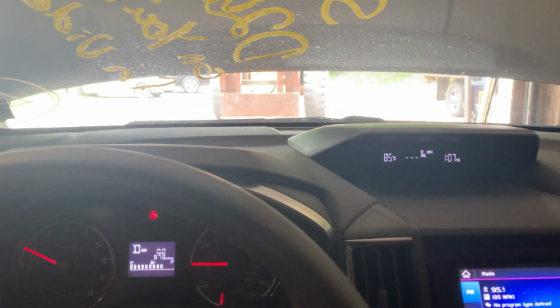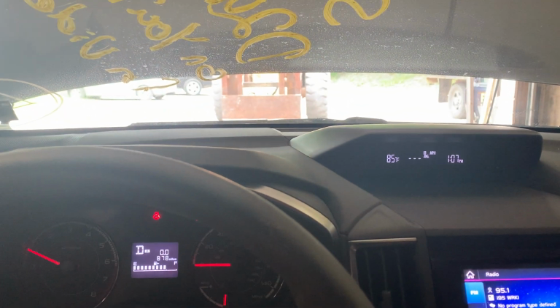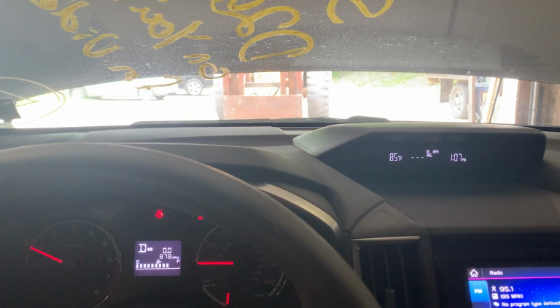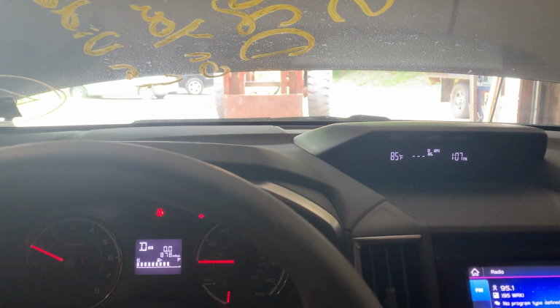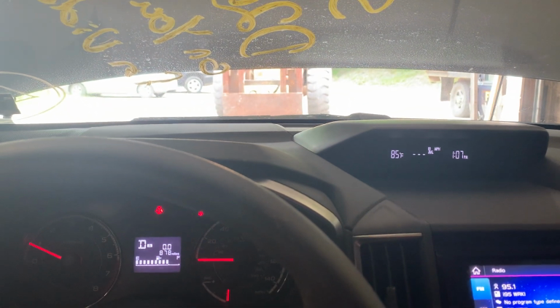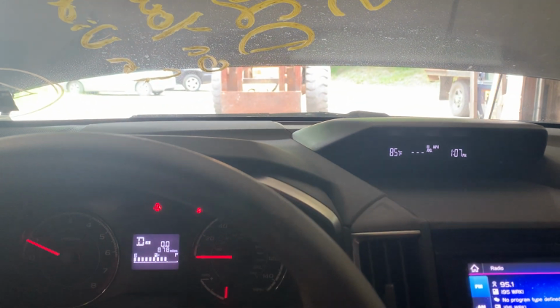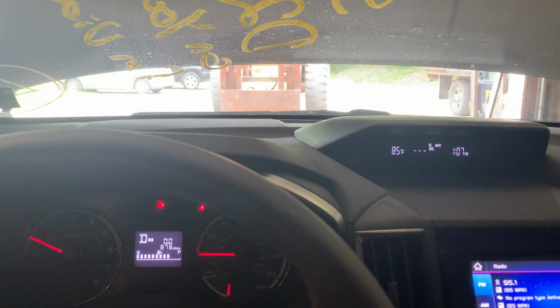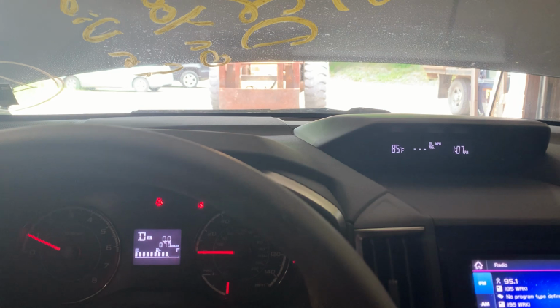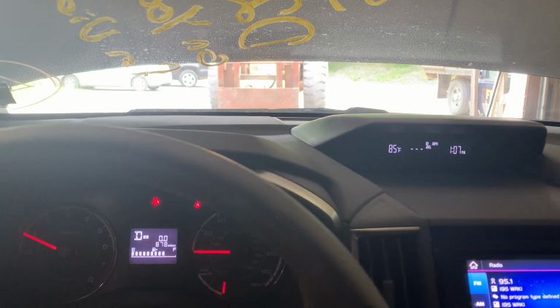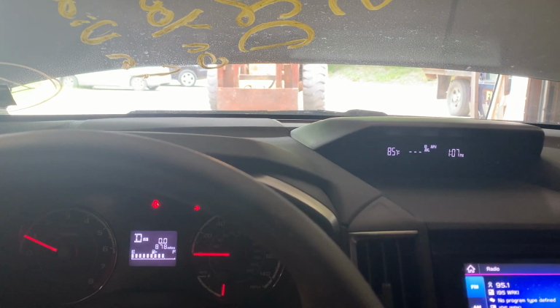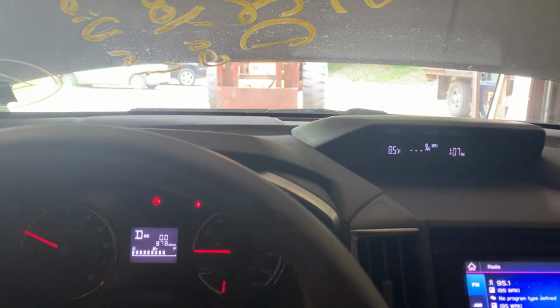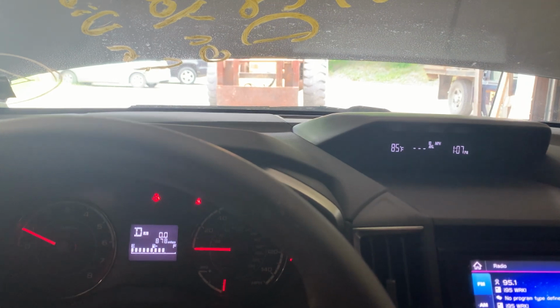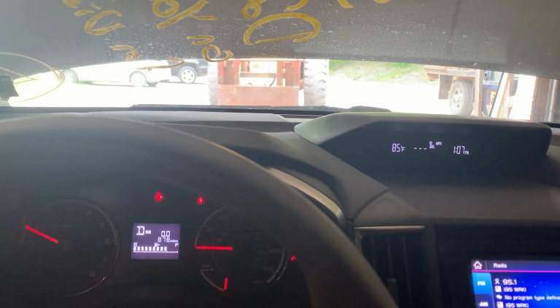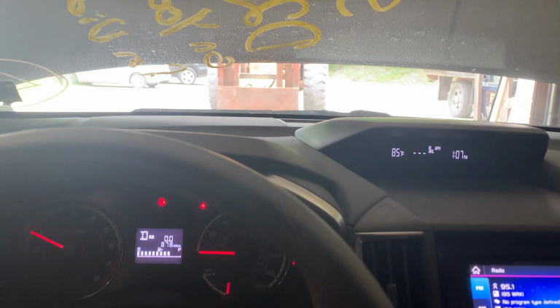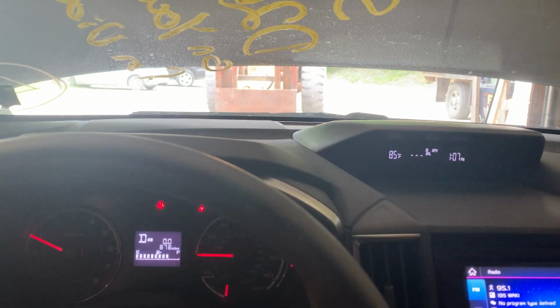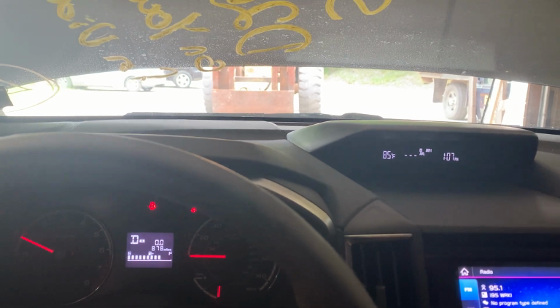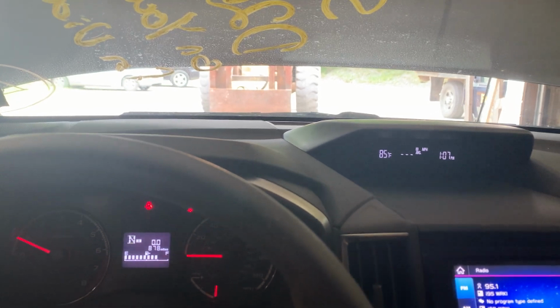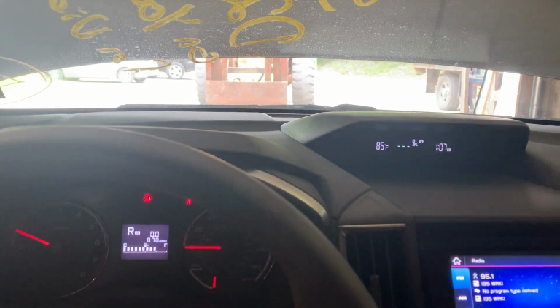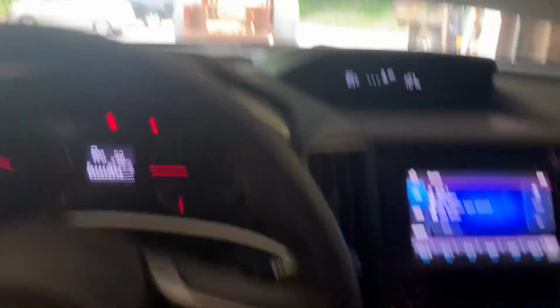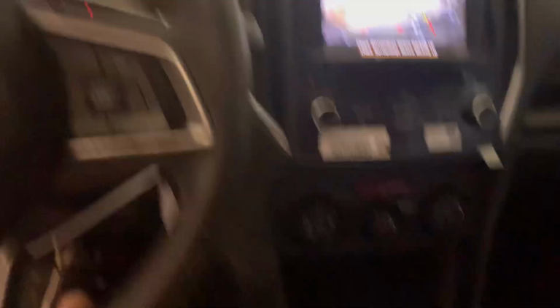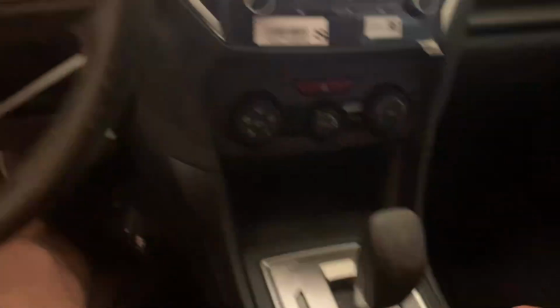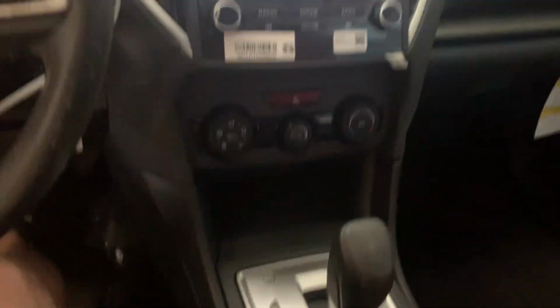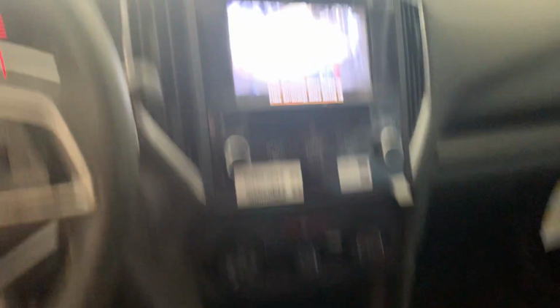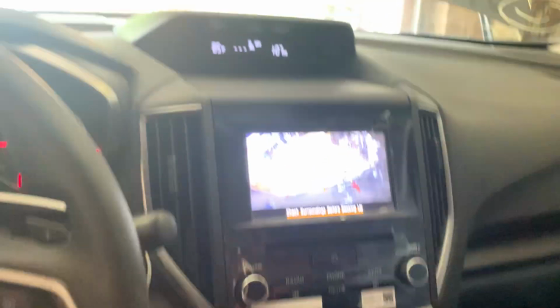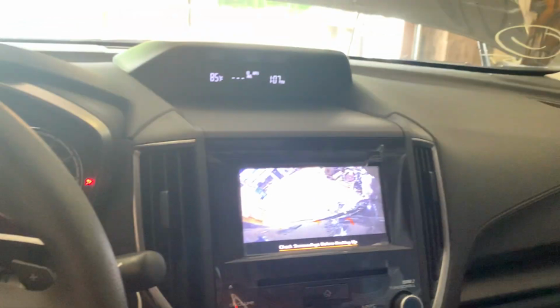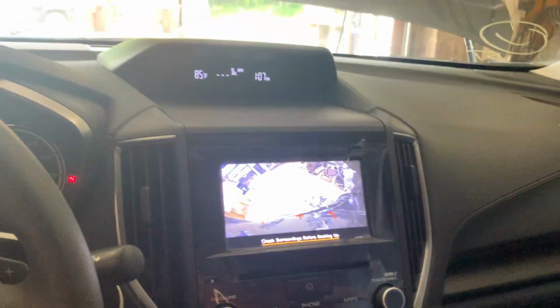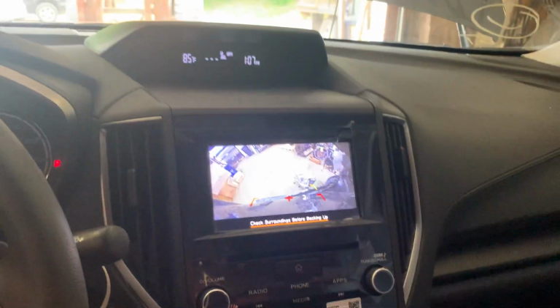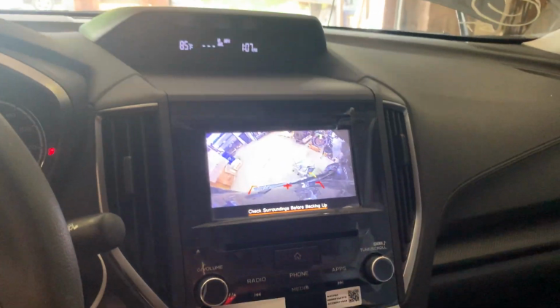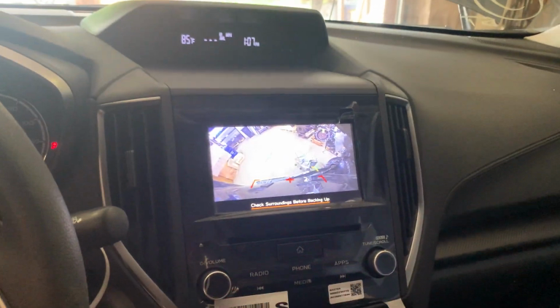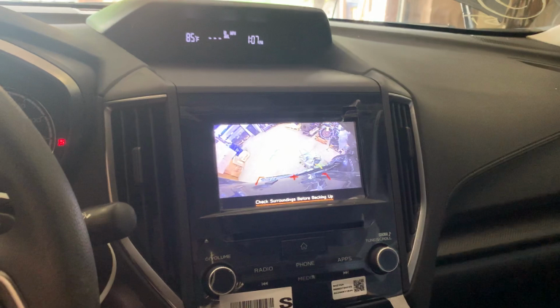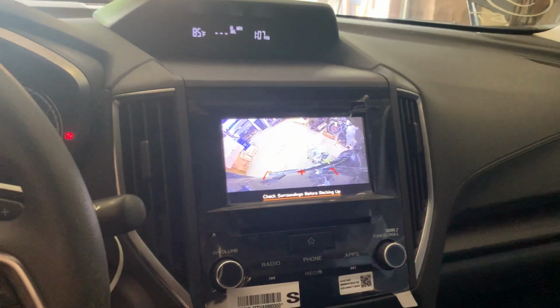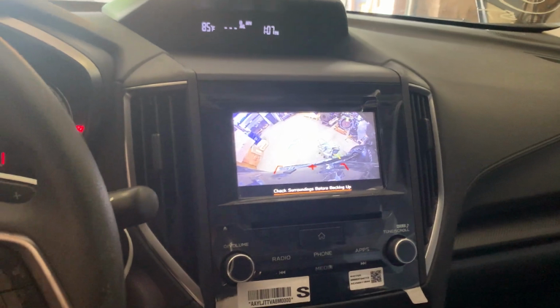Transmission engages and goes into gear, and then into reverse. It's got the rear backup camera.